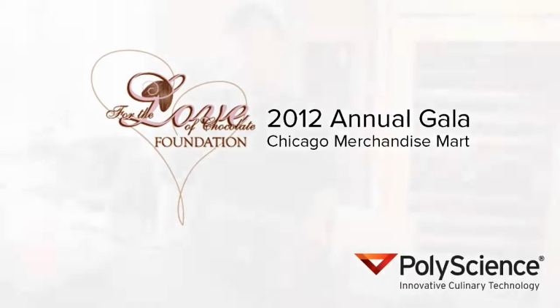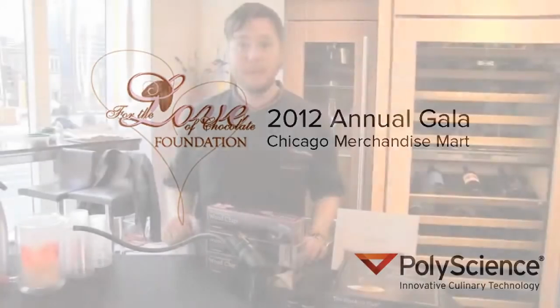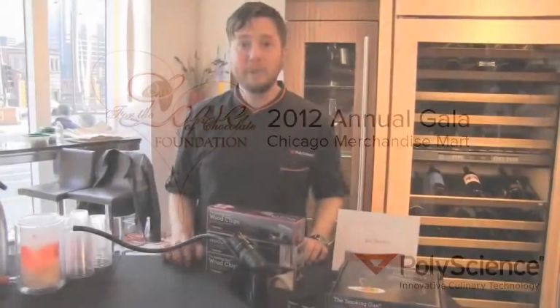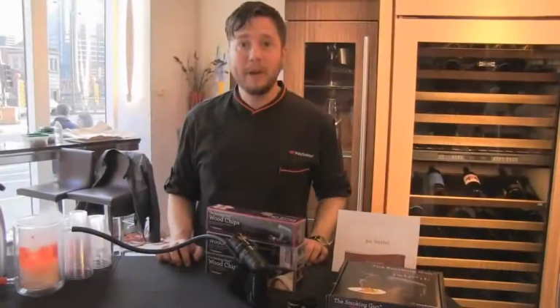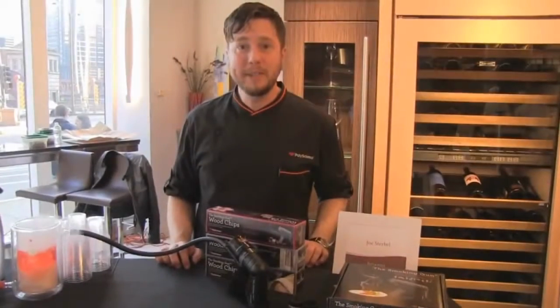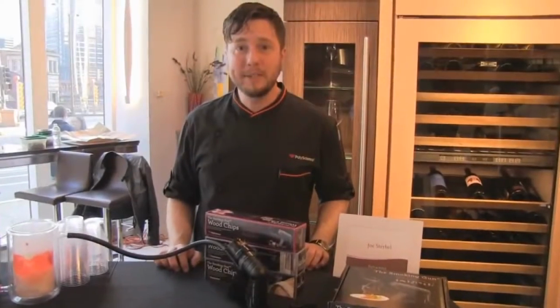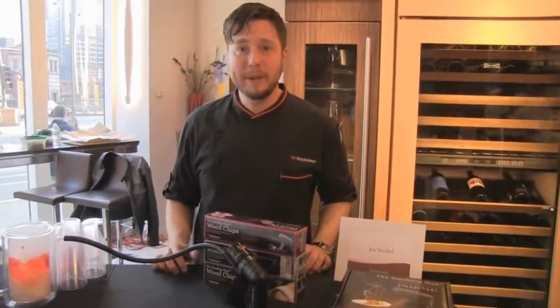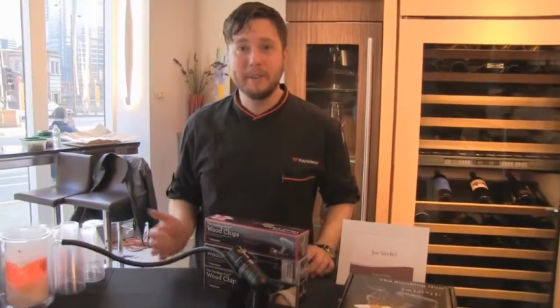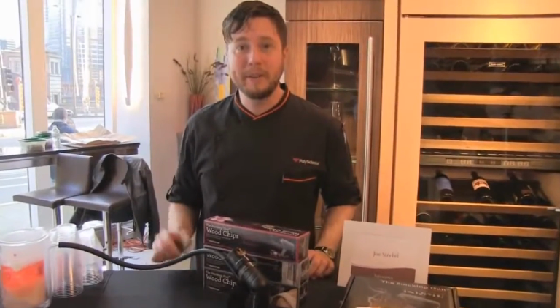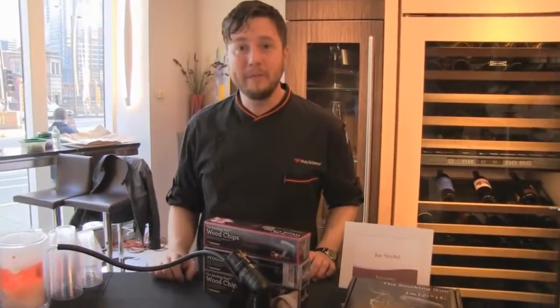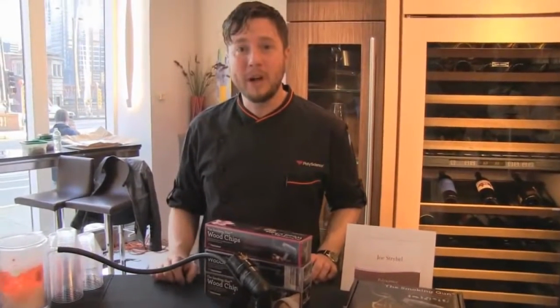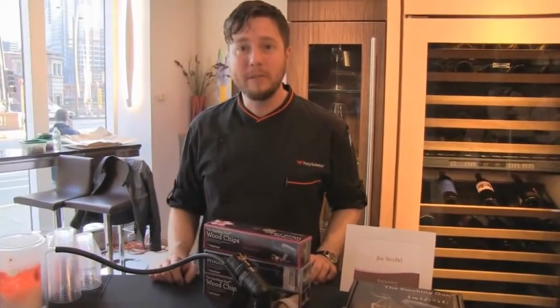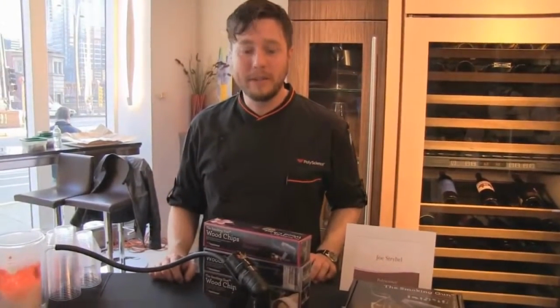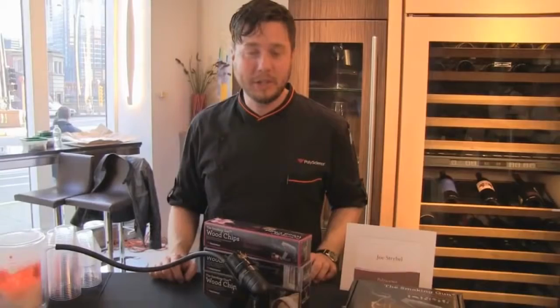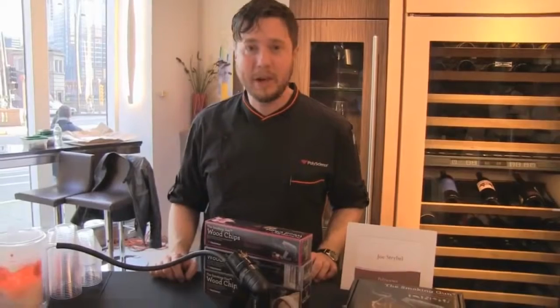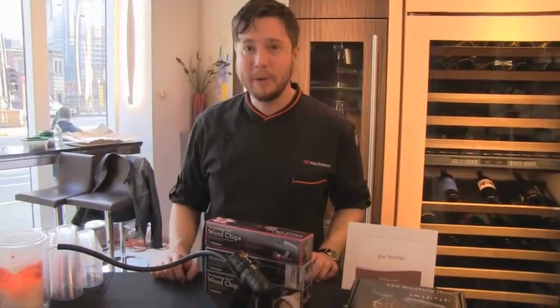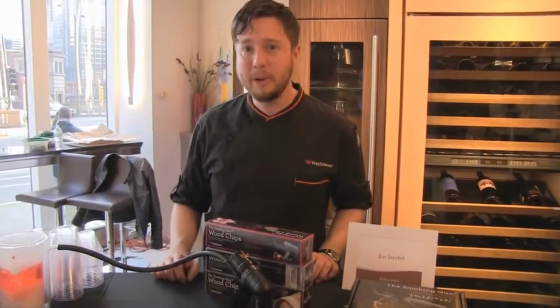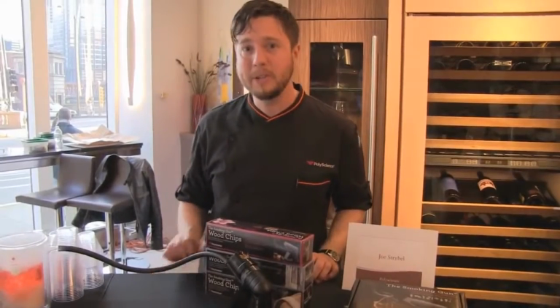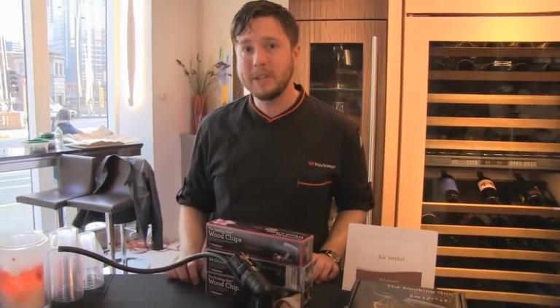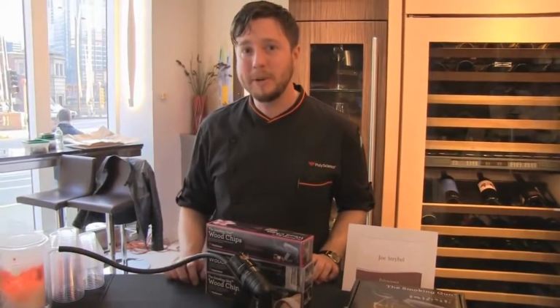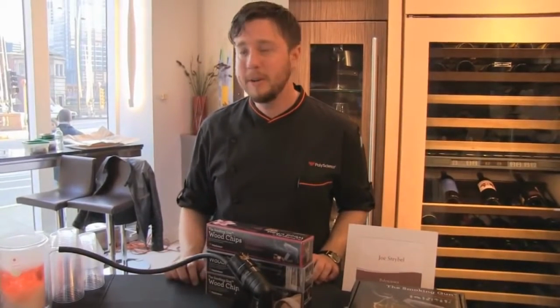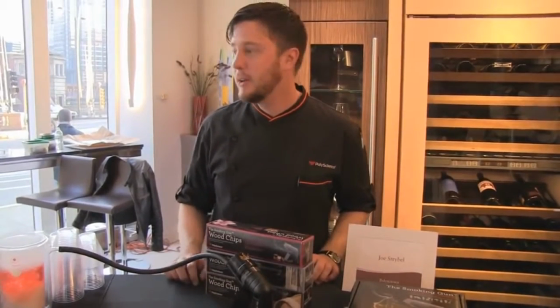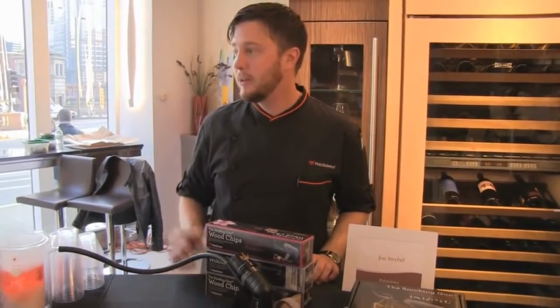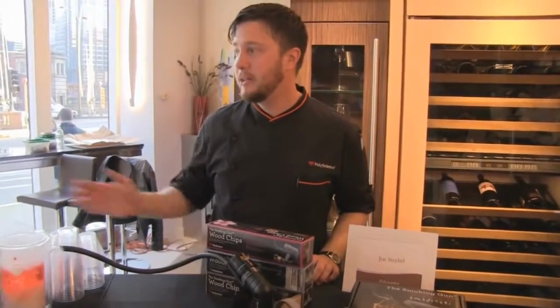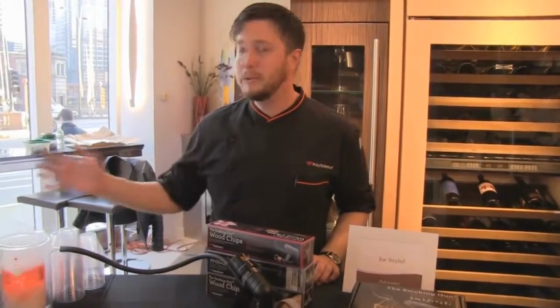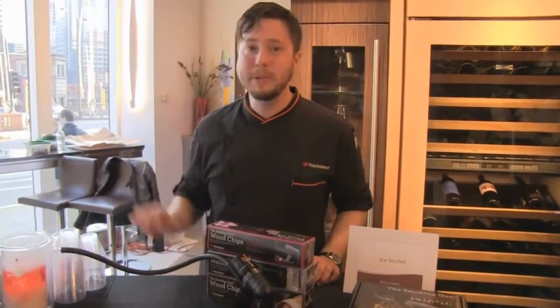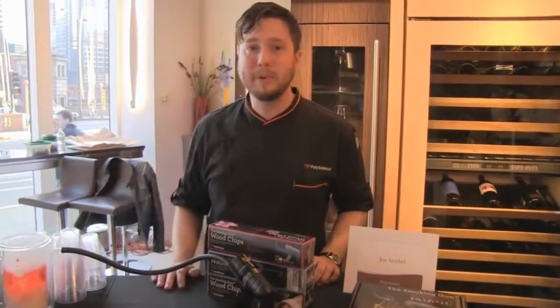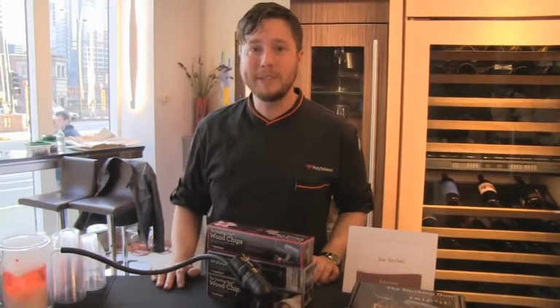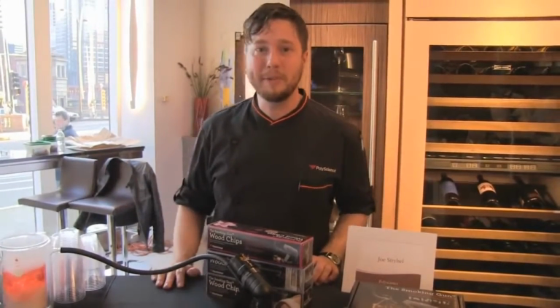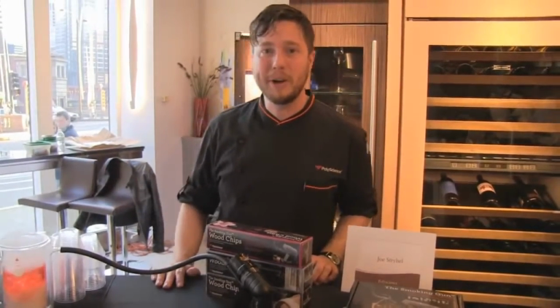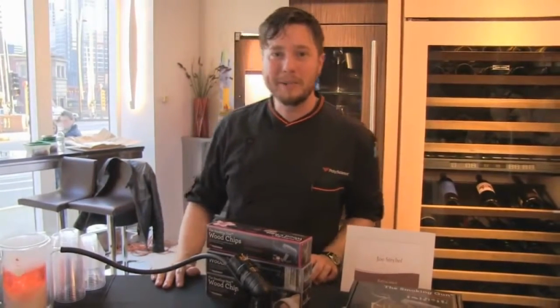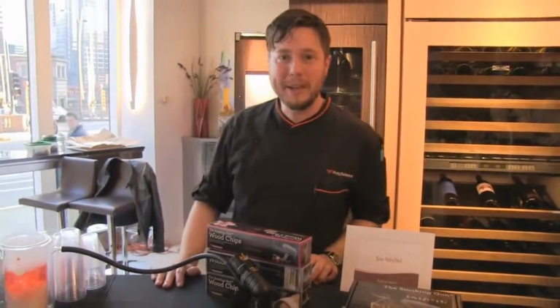Hey, I'm Joe from PolyScience, and we're here at the For the Love of Chocolate event in Chicago, Illinois, Merchandise Mart, running through and doing some crazy stuff with chocolate today.